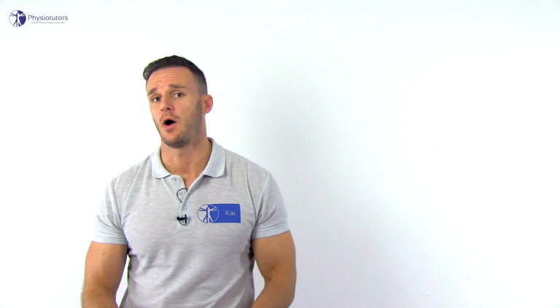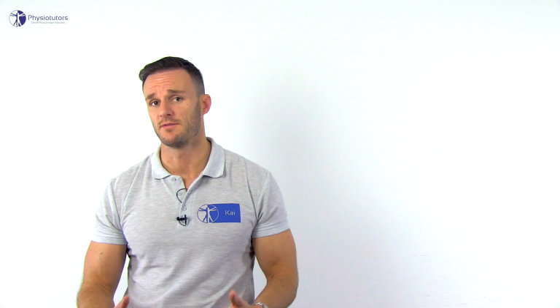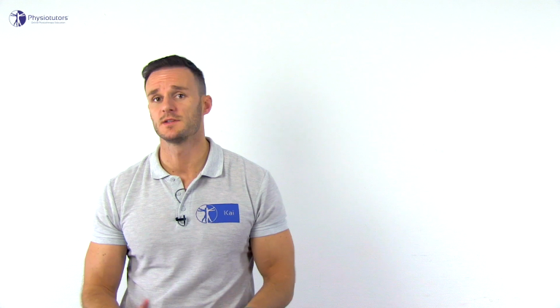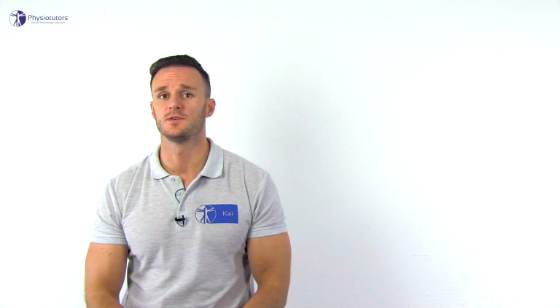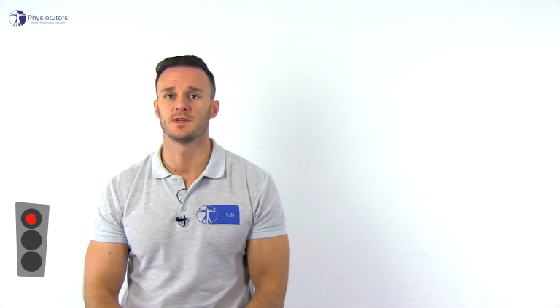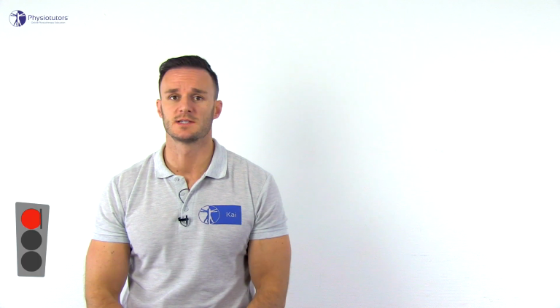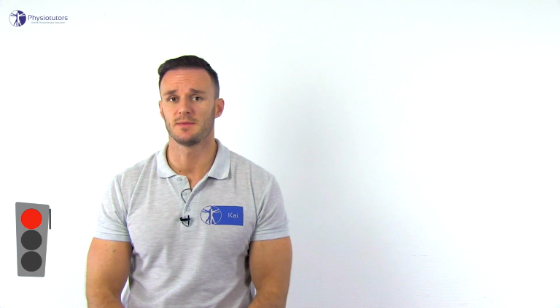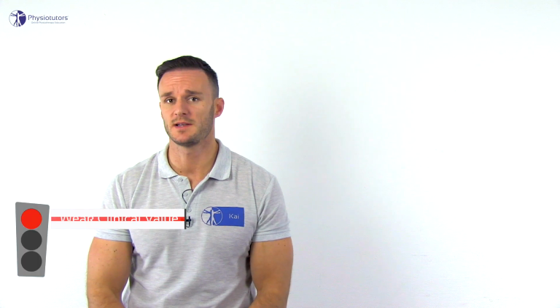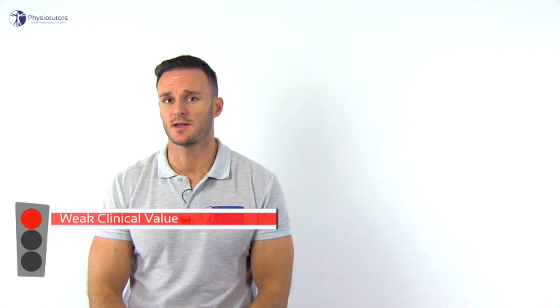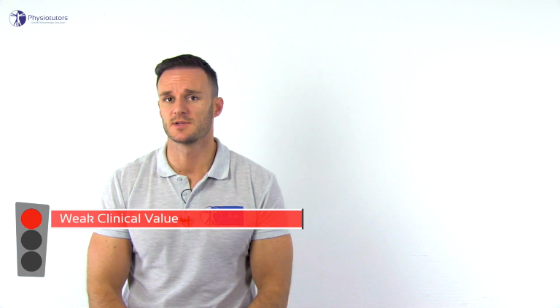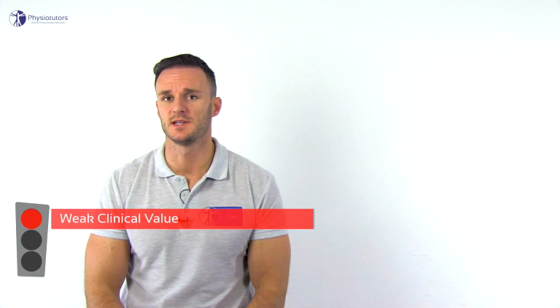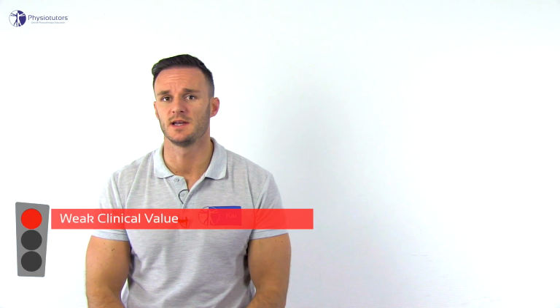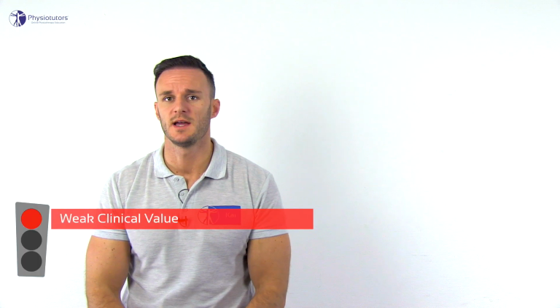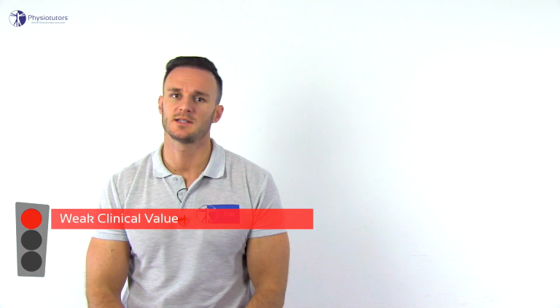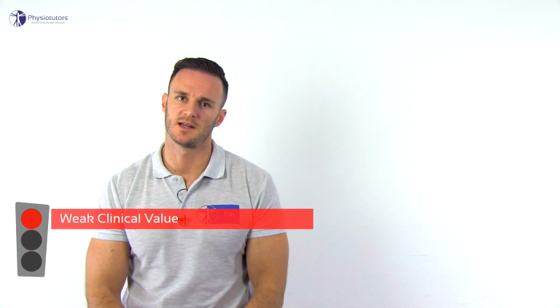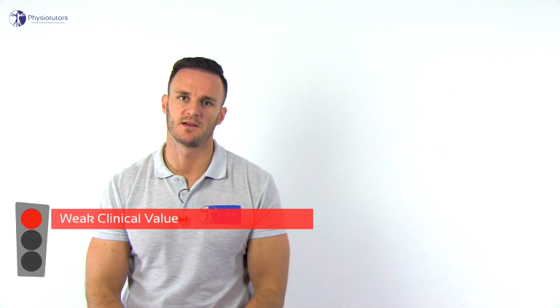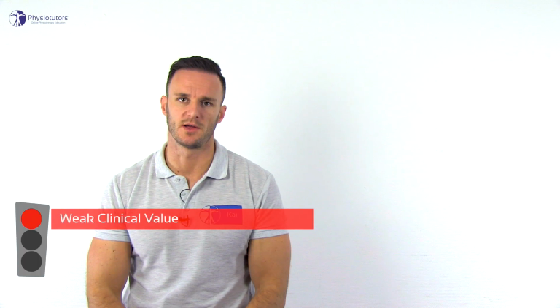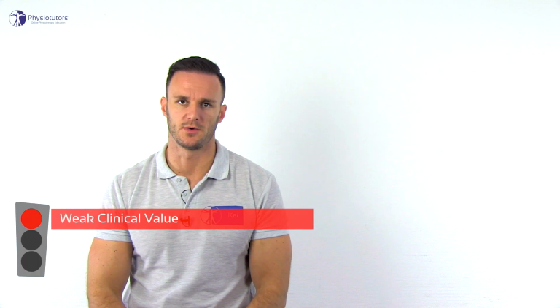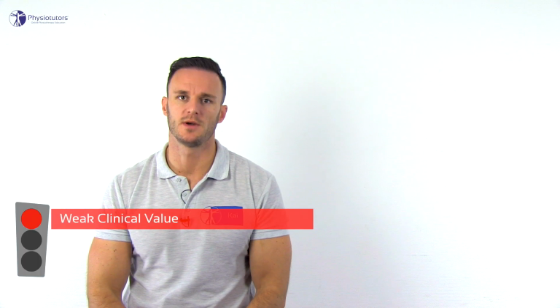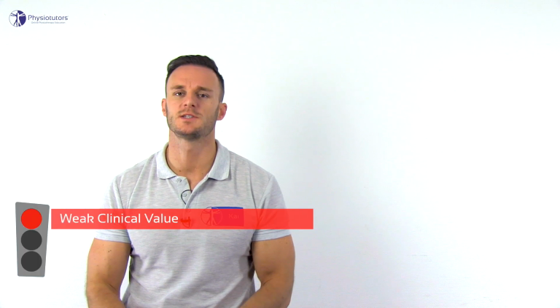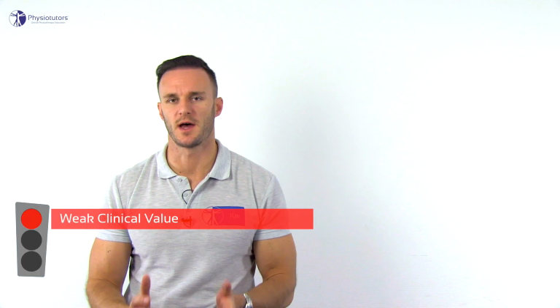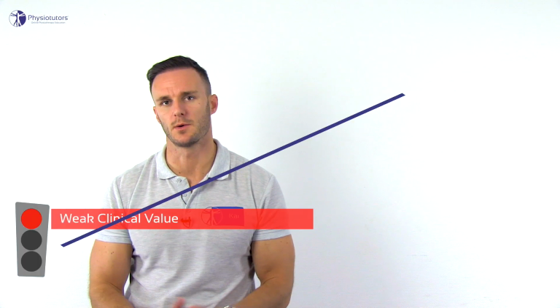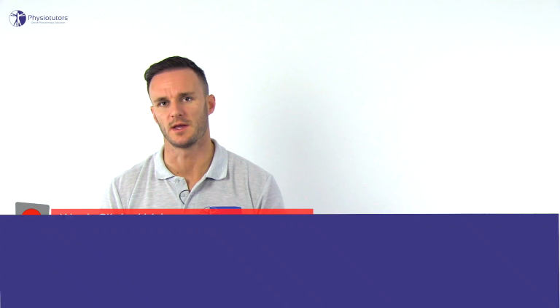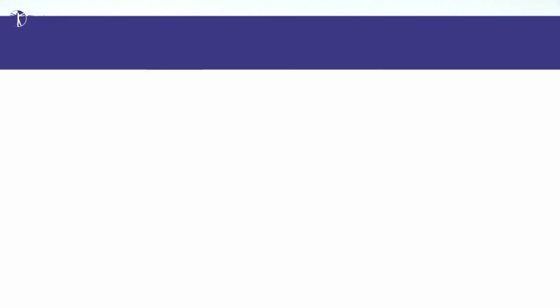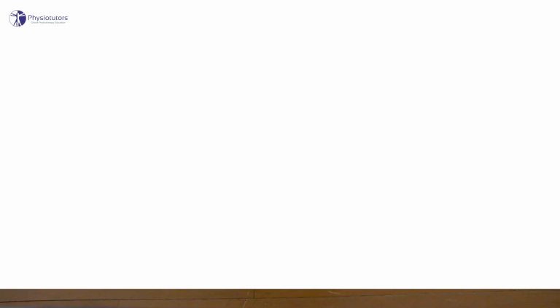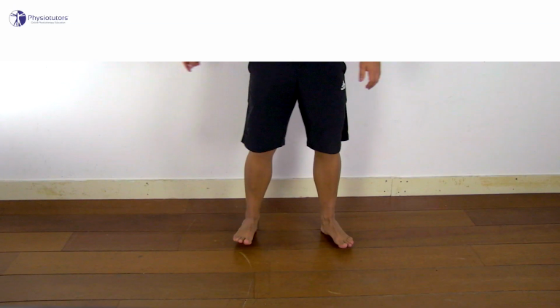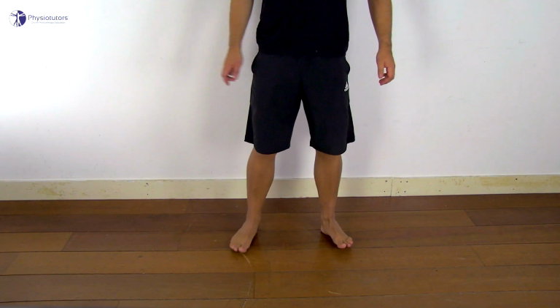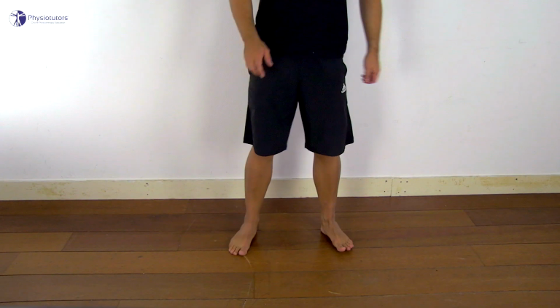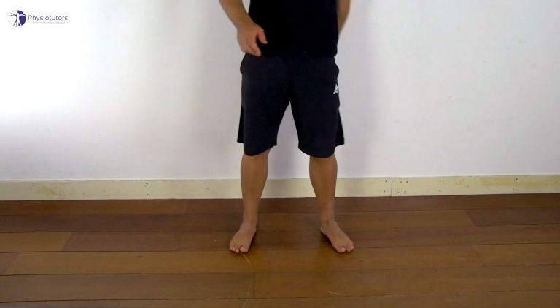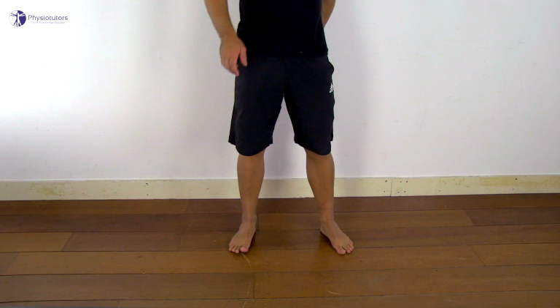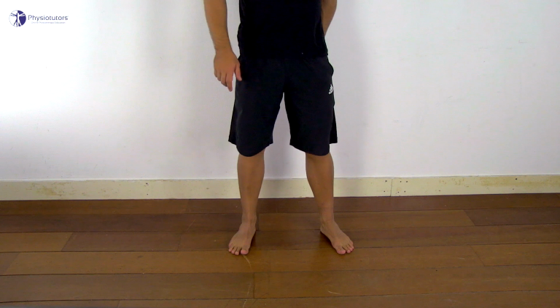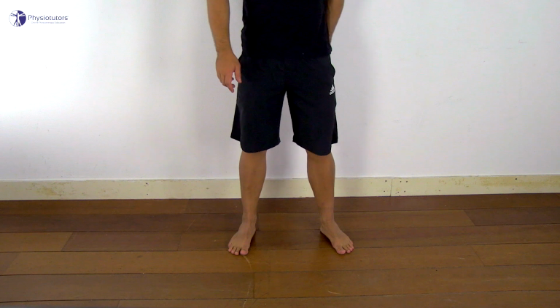However, due to its limited accuracy, its clinical value is rather weak.